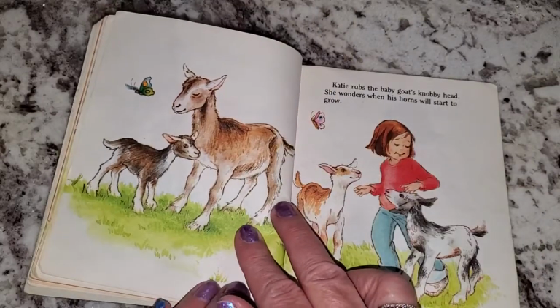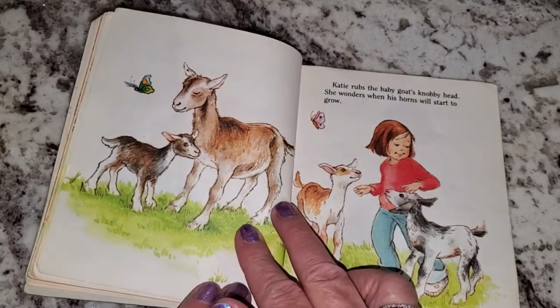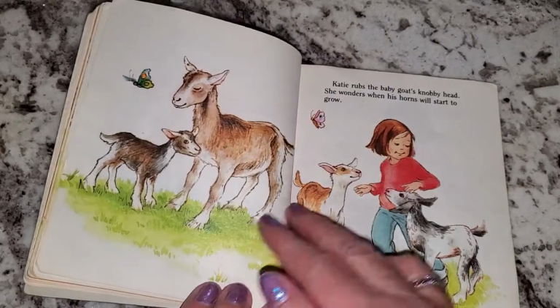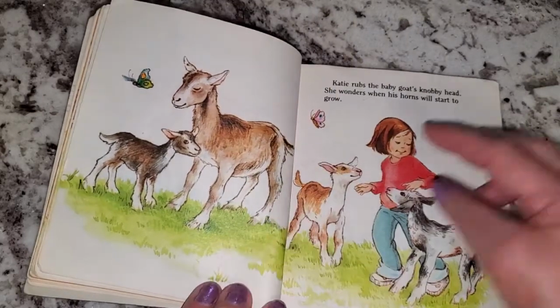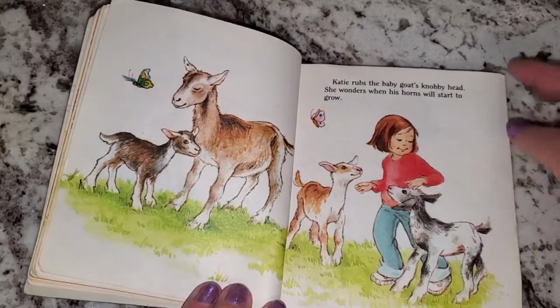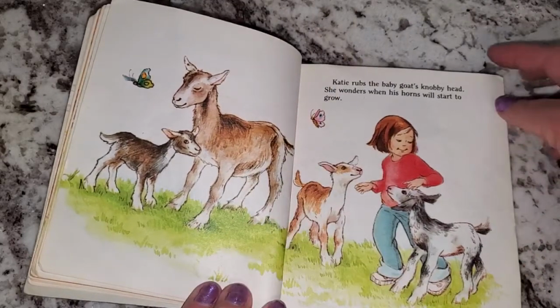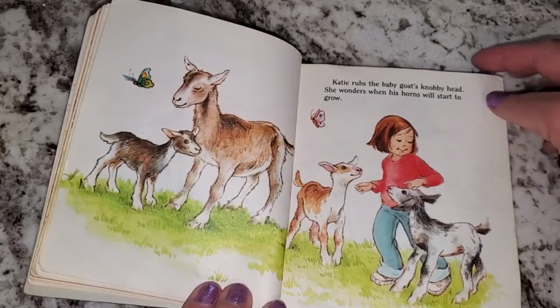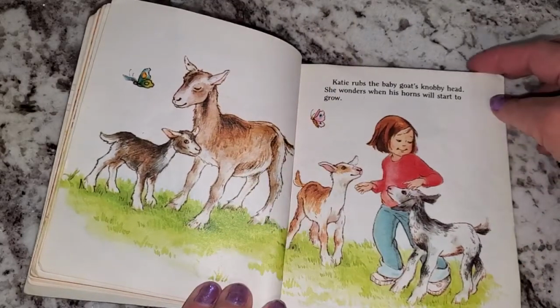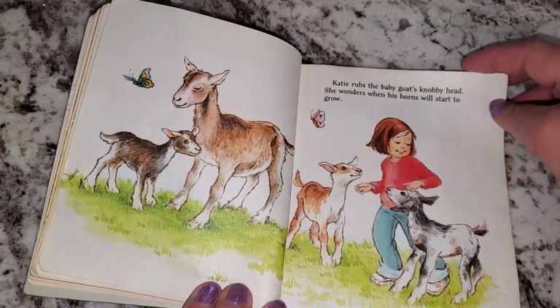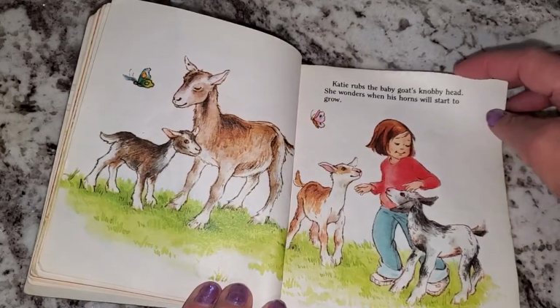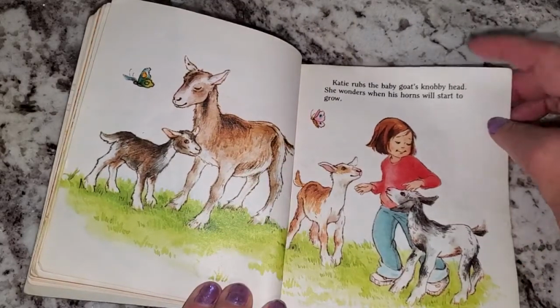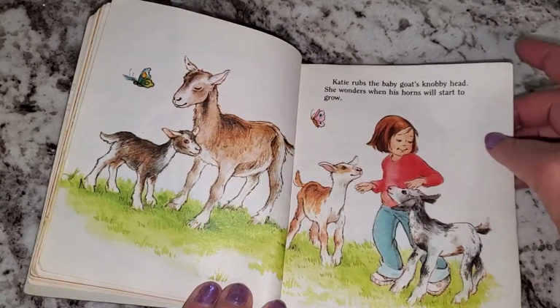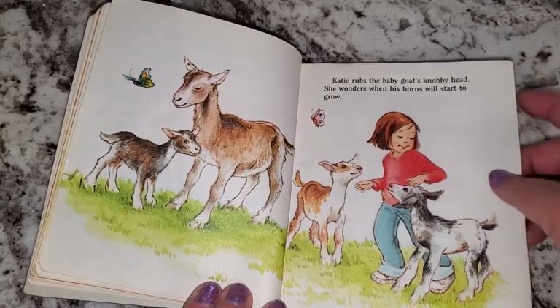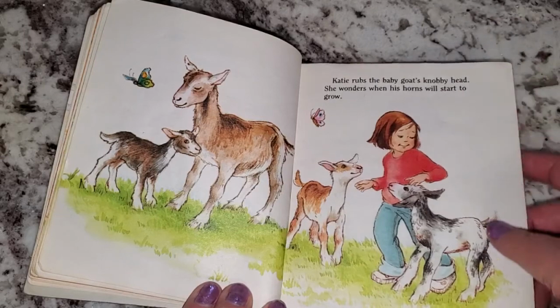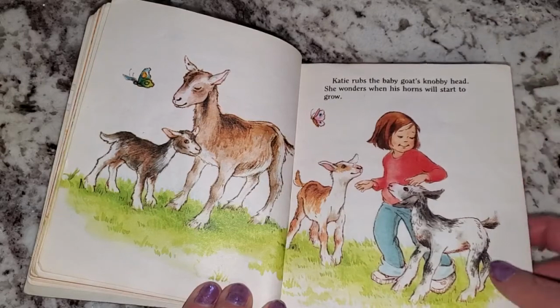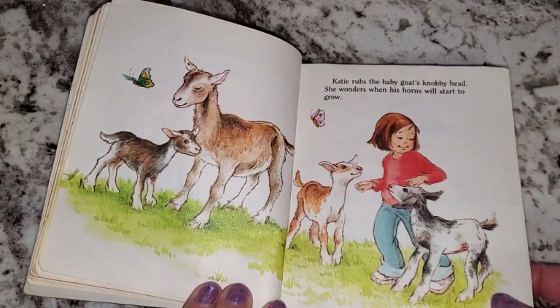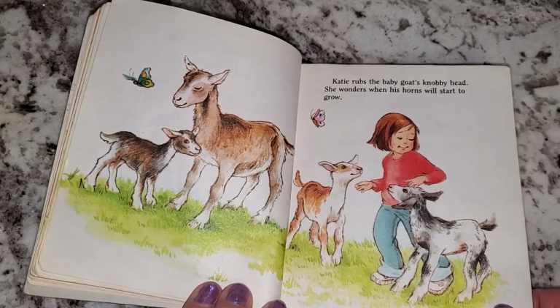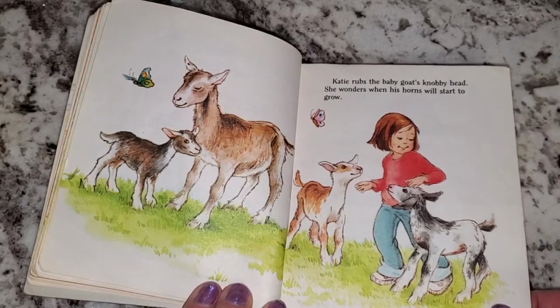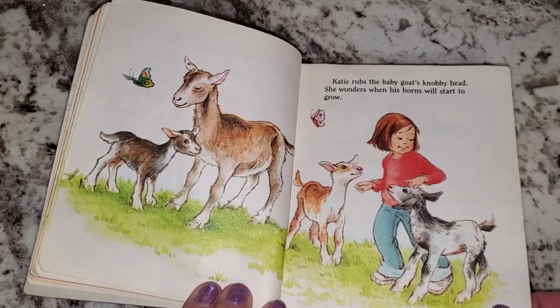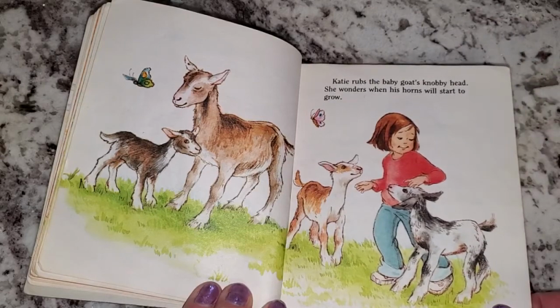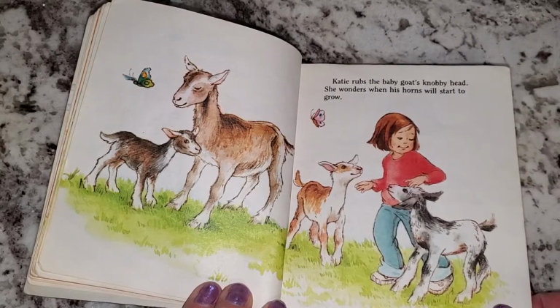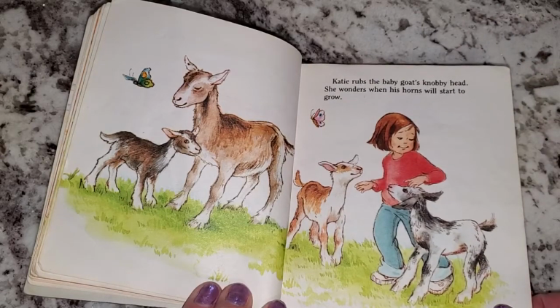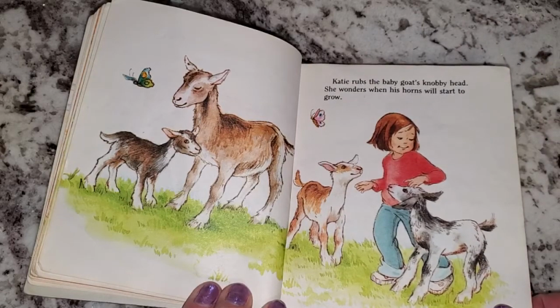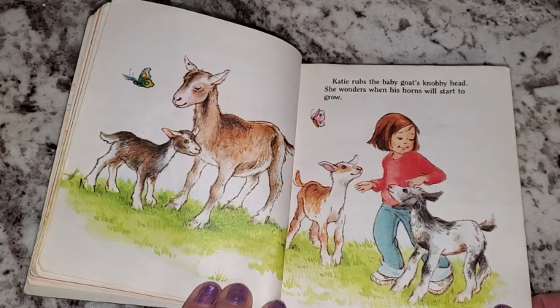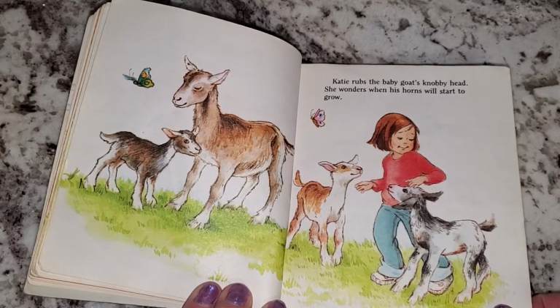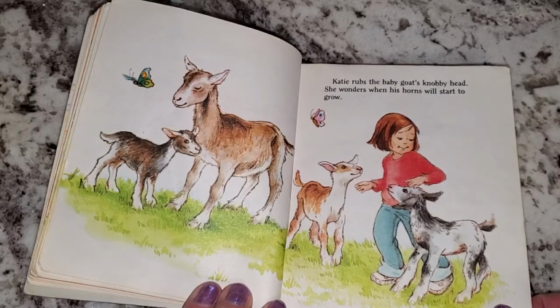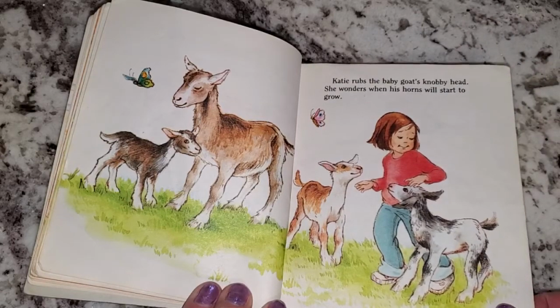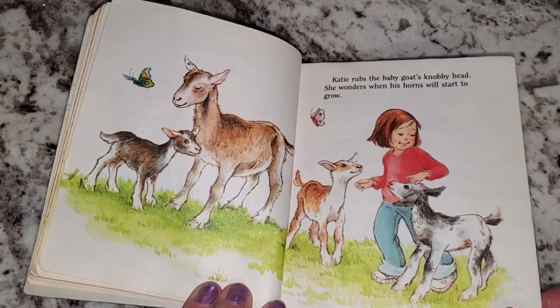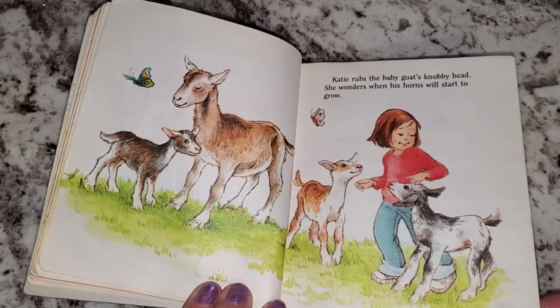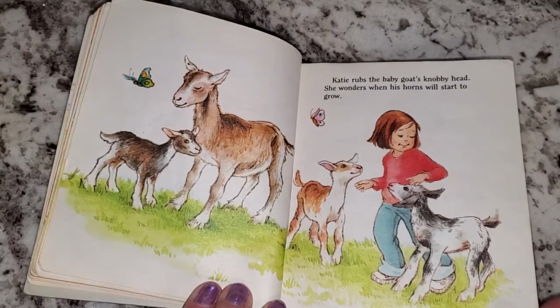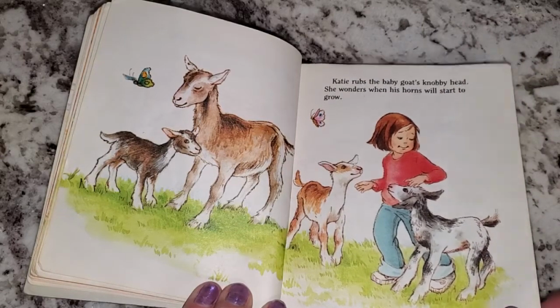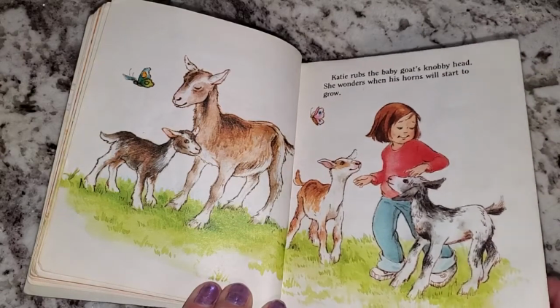Katie rubs the baby goat's knobby head. She wonders when his horns will start to grow.